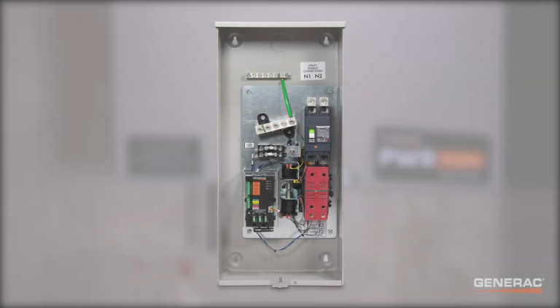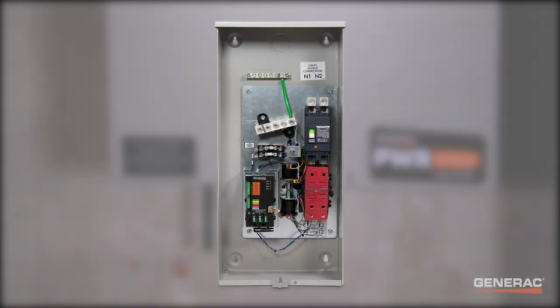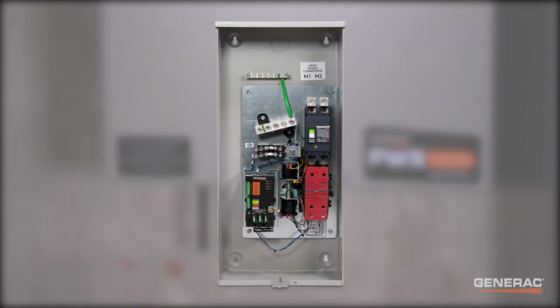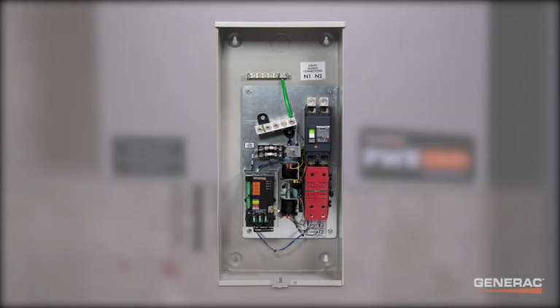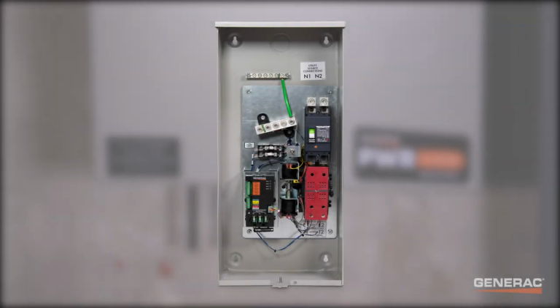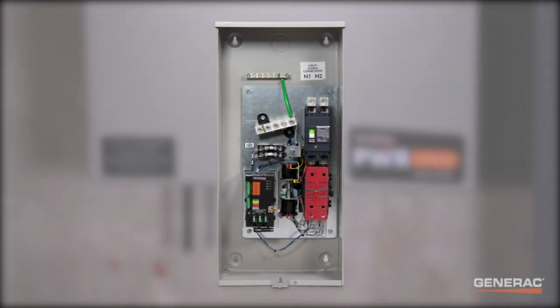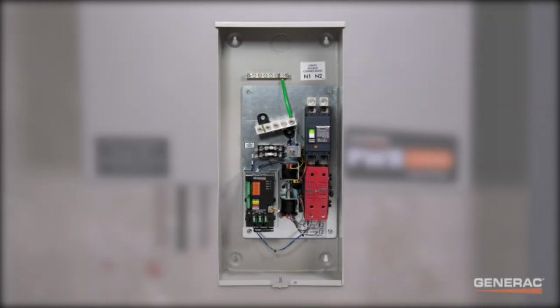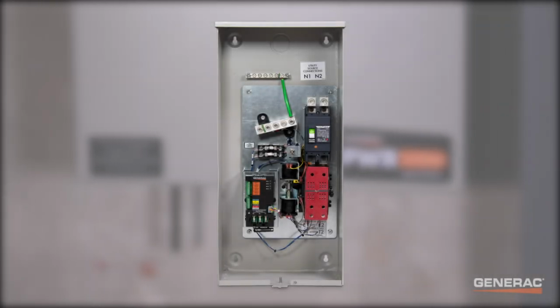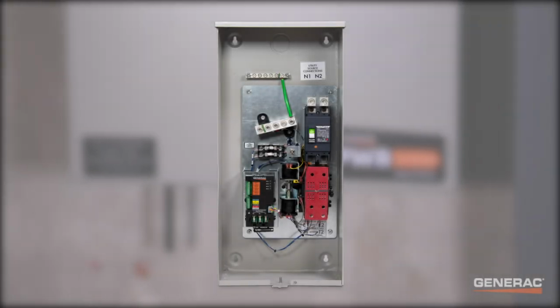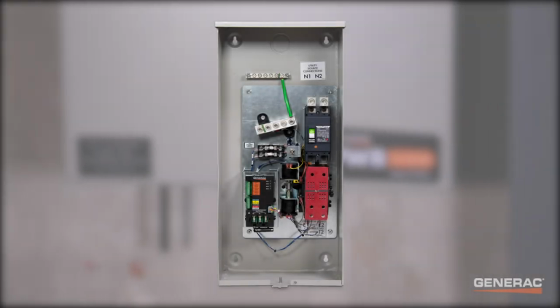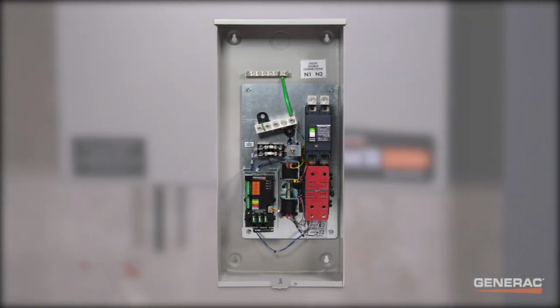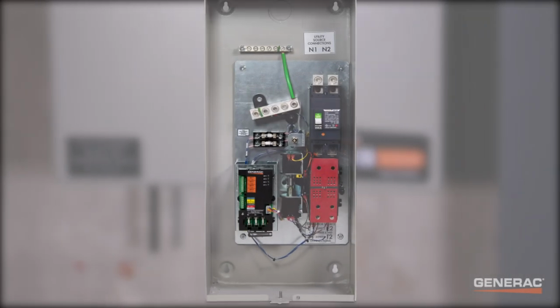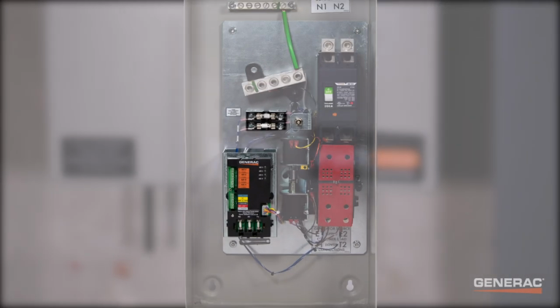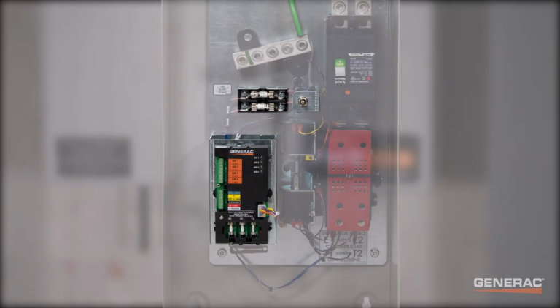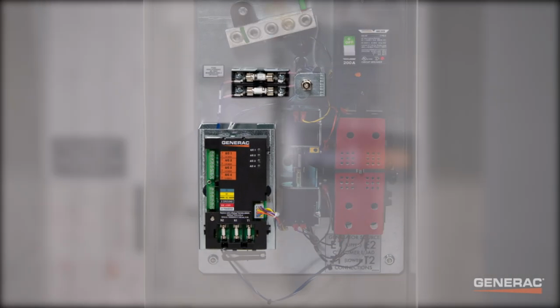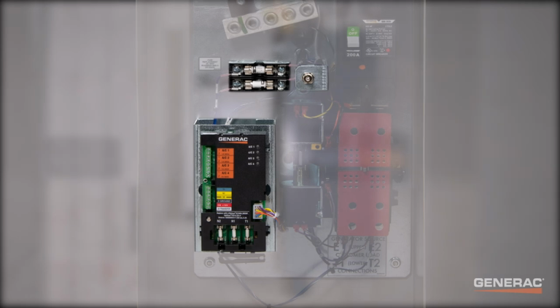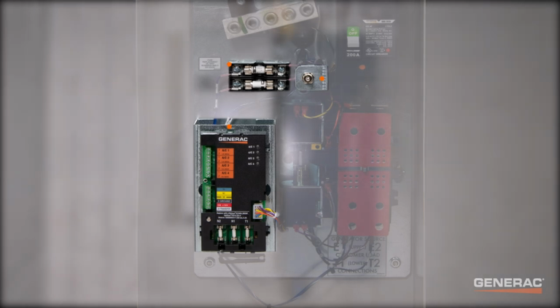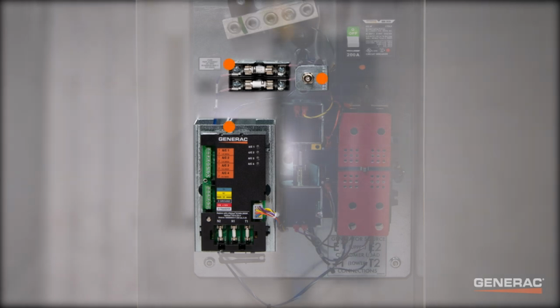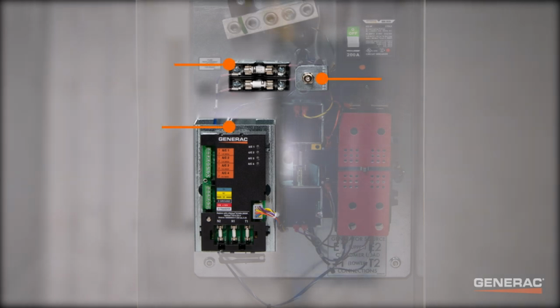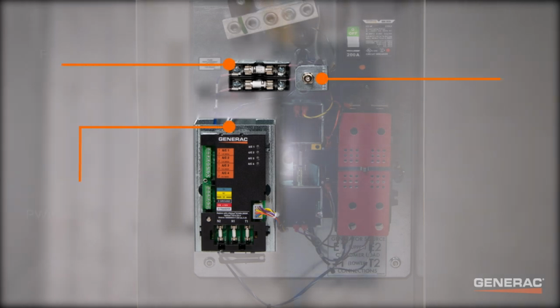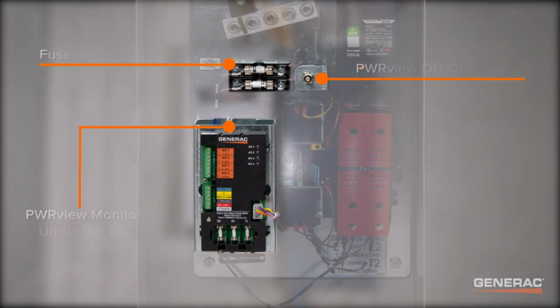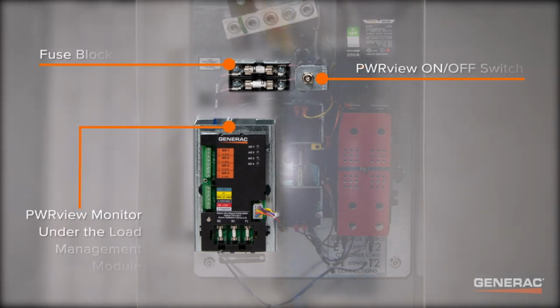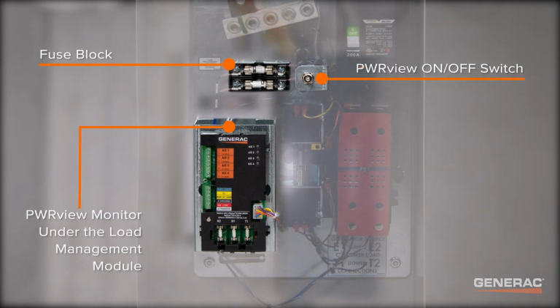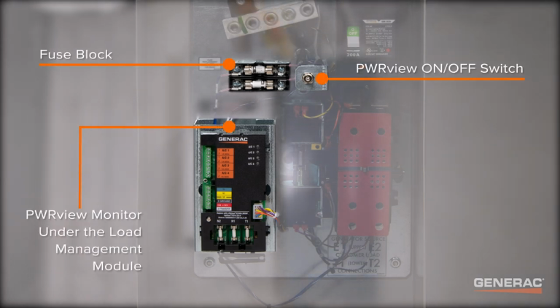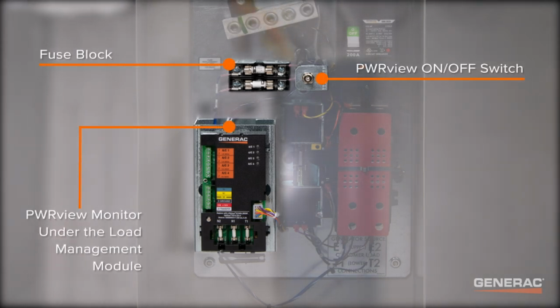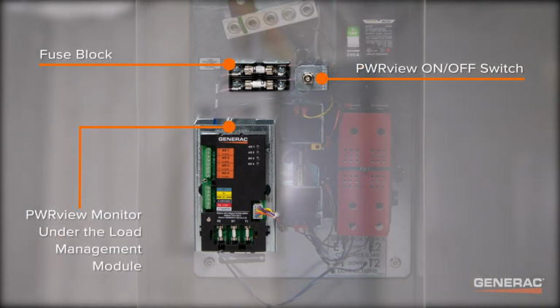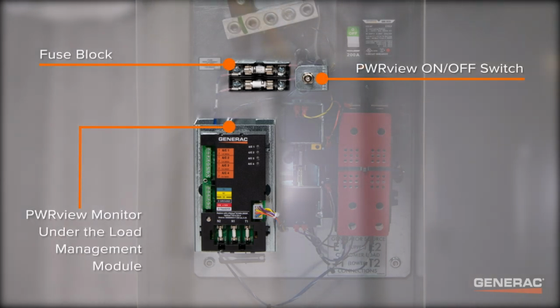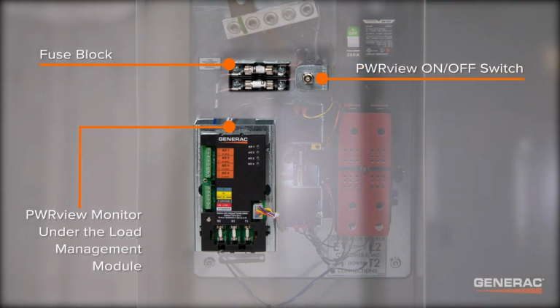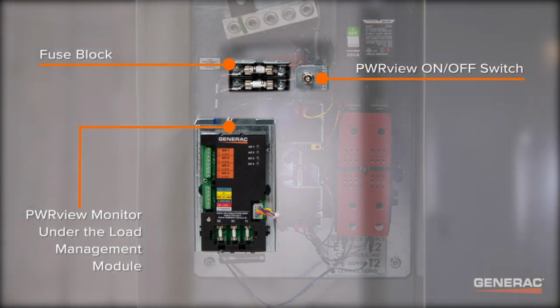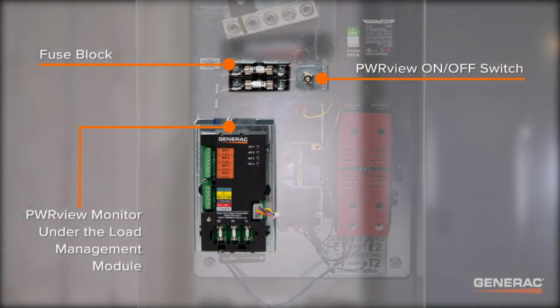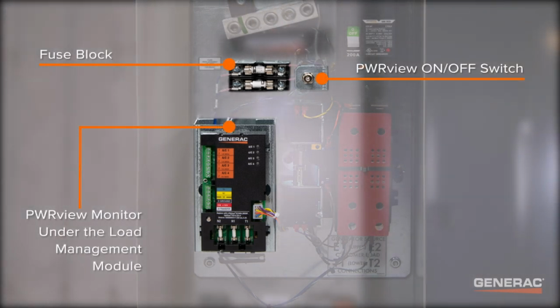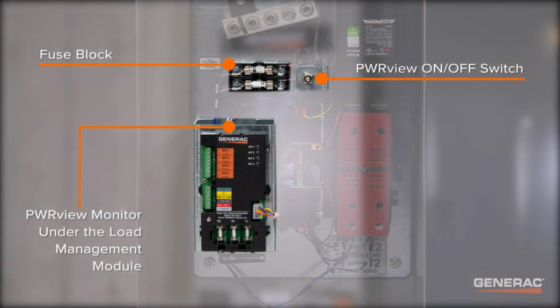Notice how the transfer switch features a fuse block, an on-off toggle switch, and a PowerView monitor.